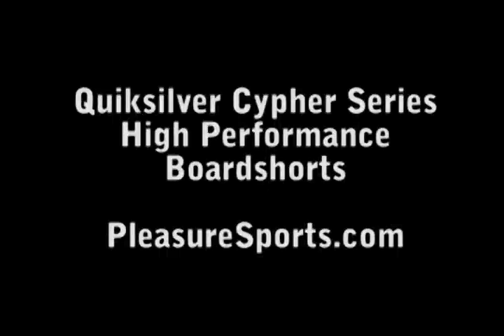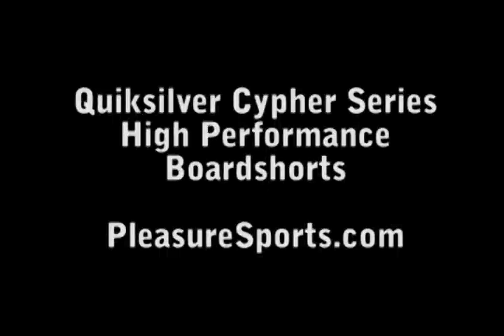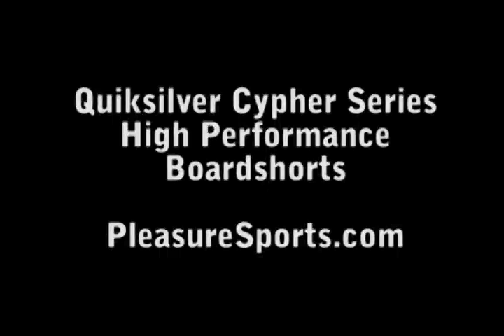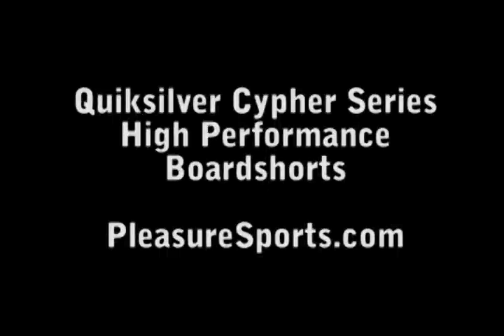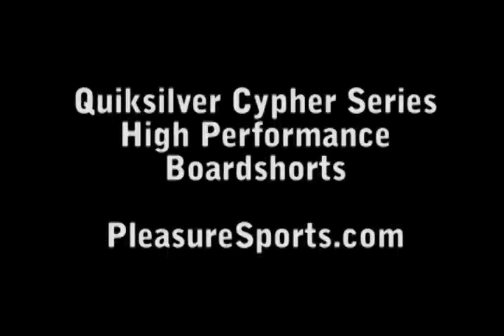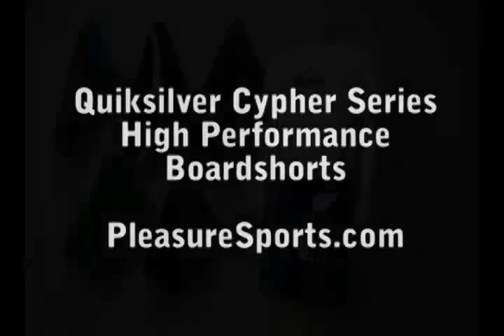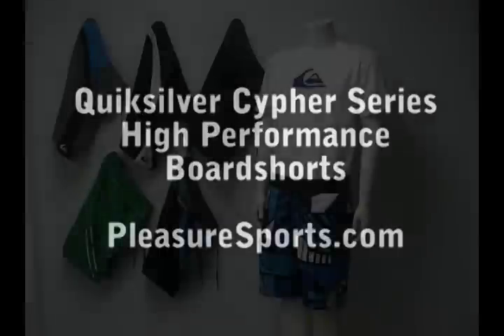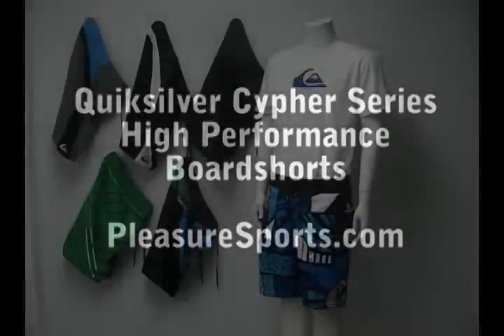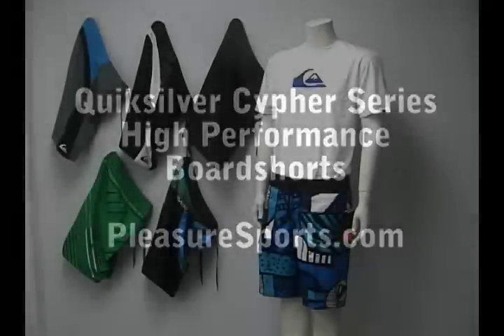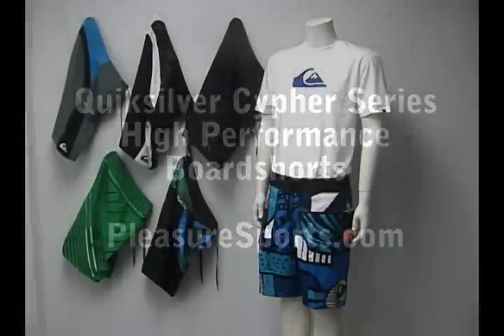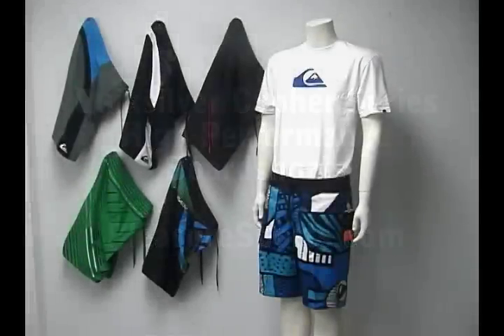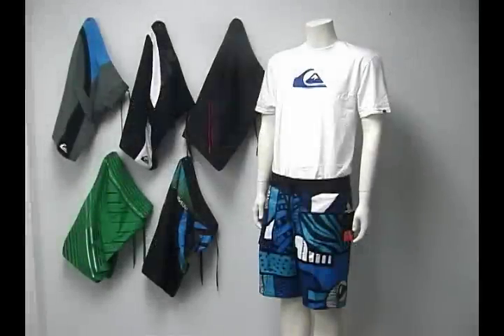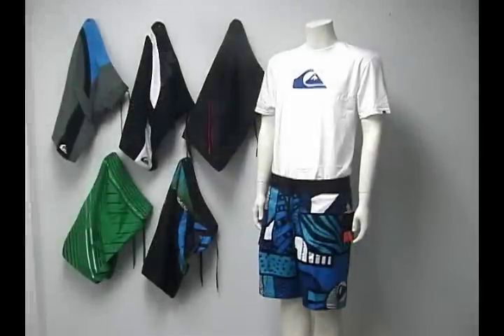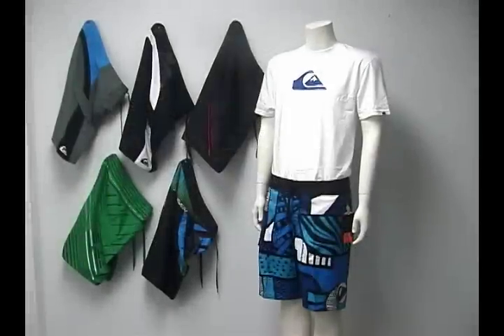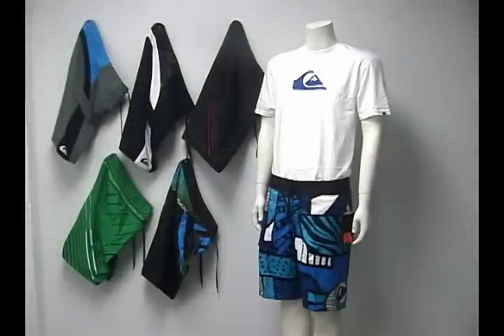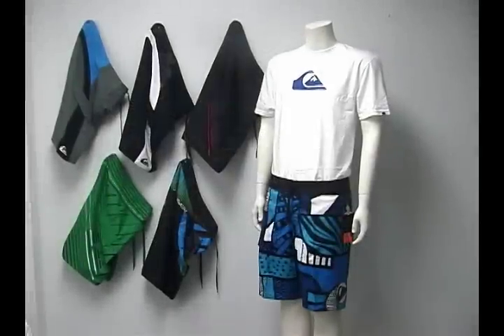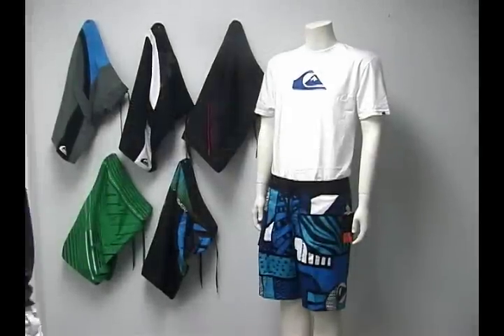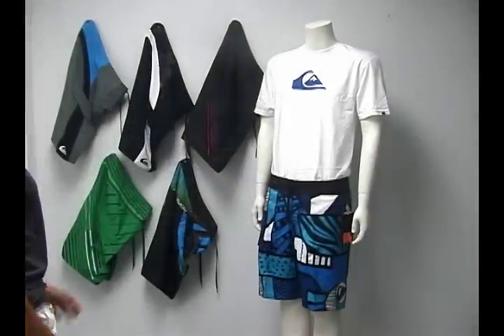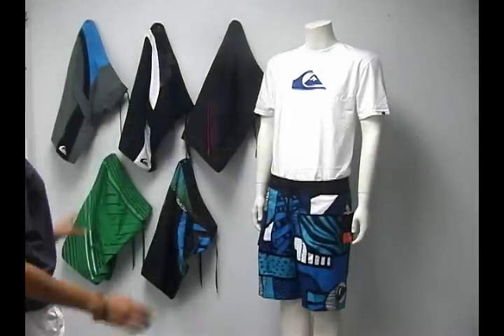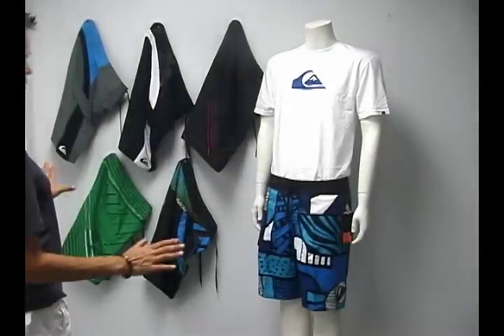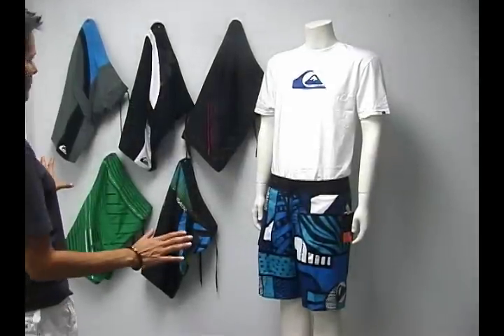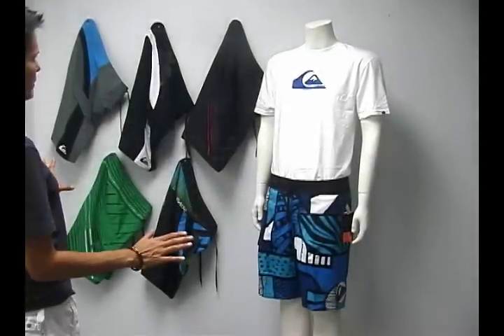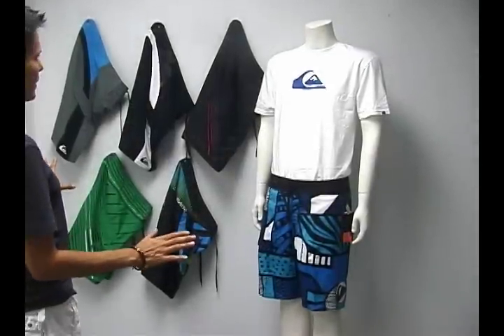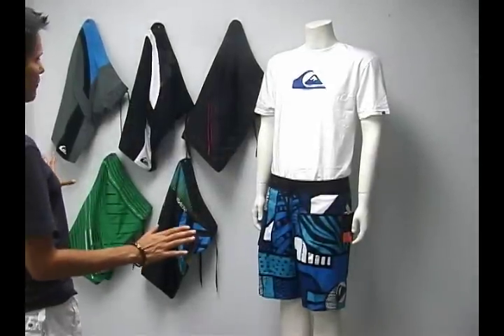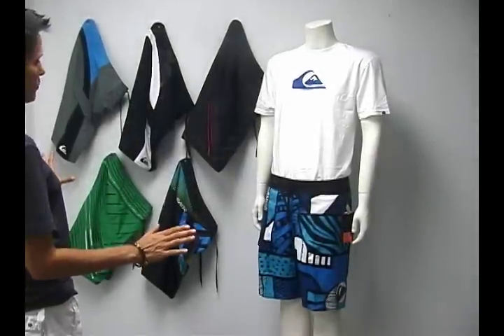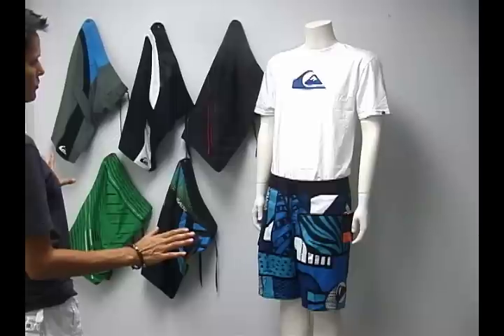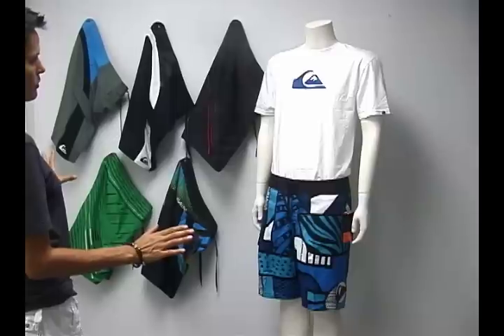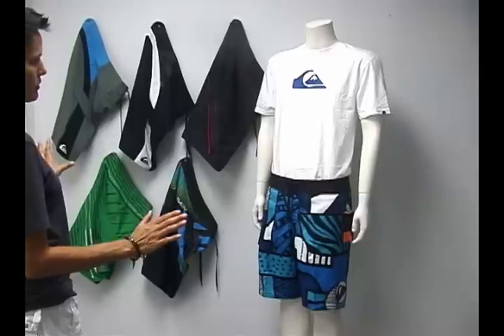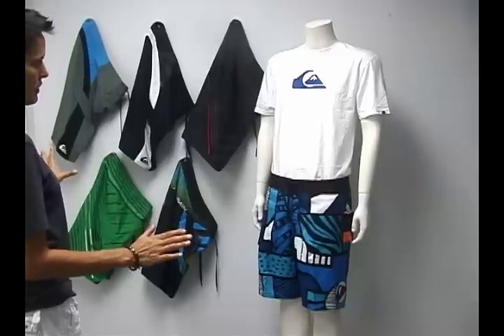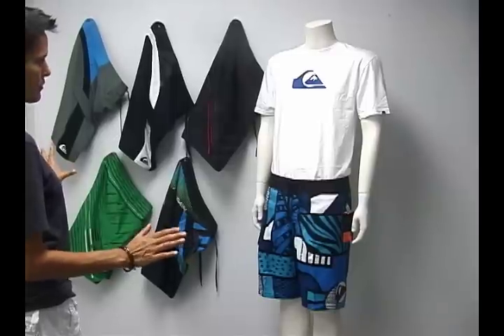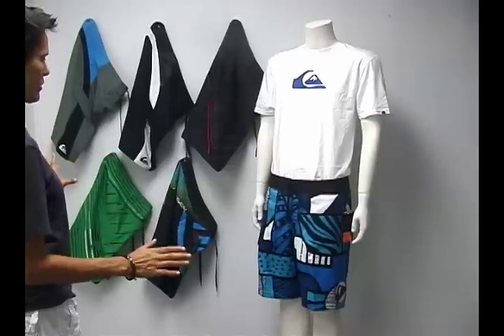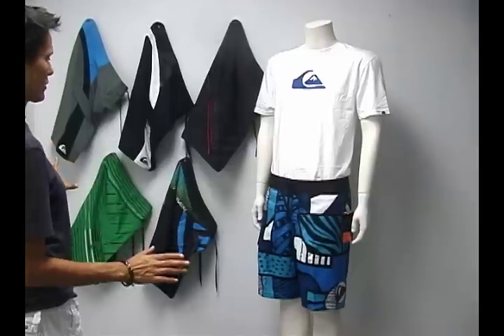Welcome to Pleasure Sports. Today we're going to take a look at Quicksilver's top of the line board short, the Cypher series.